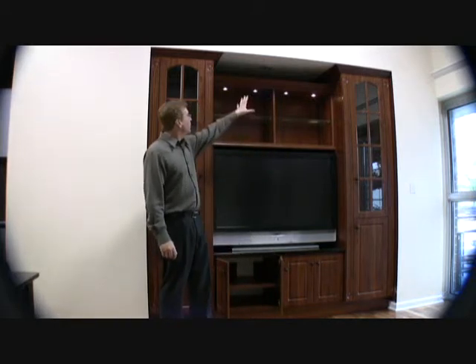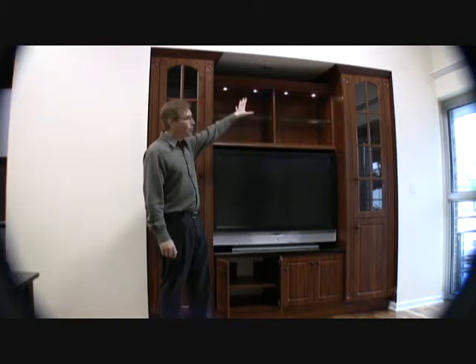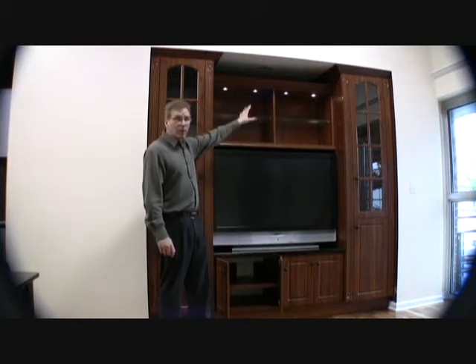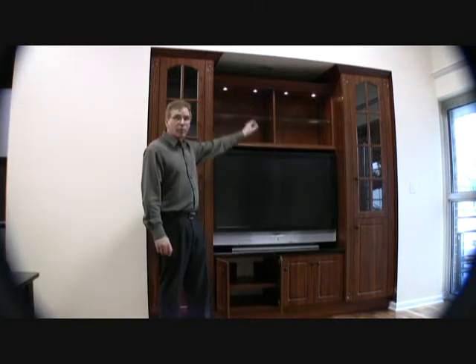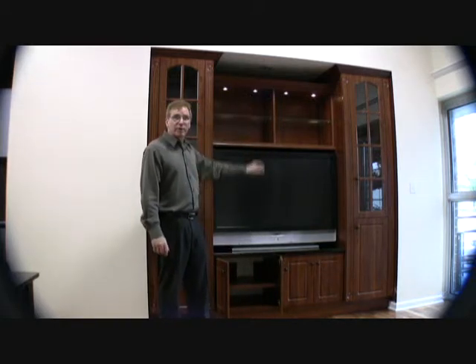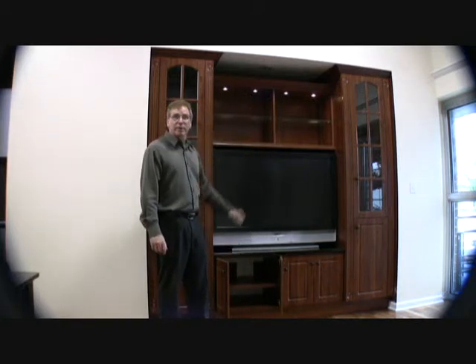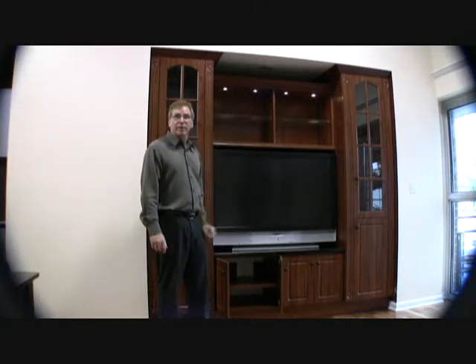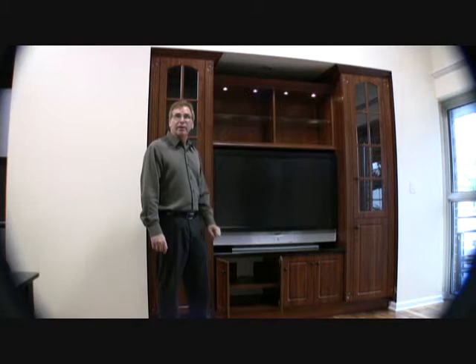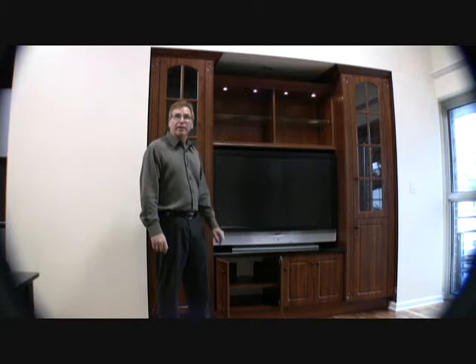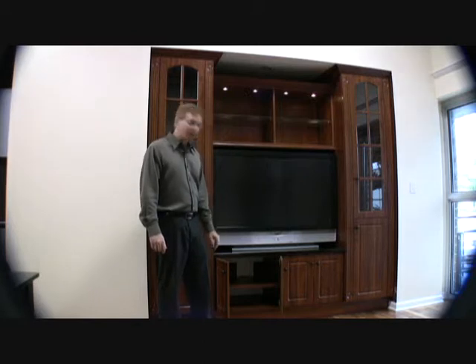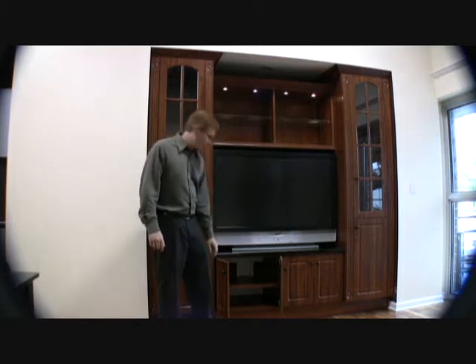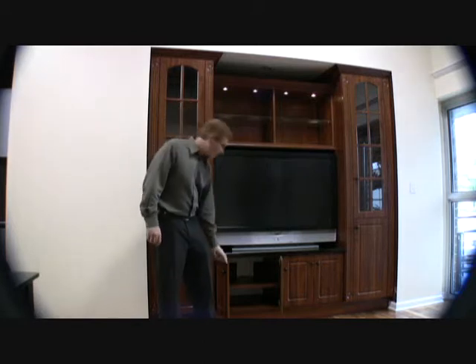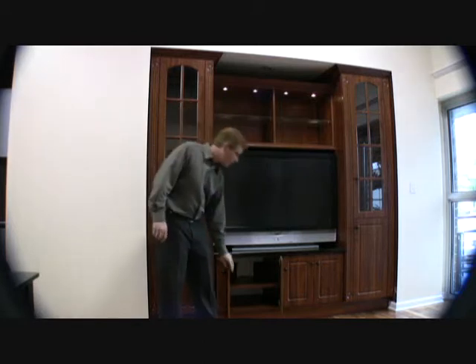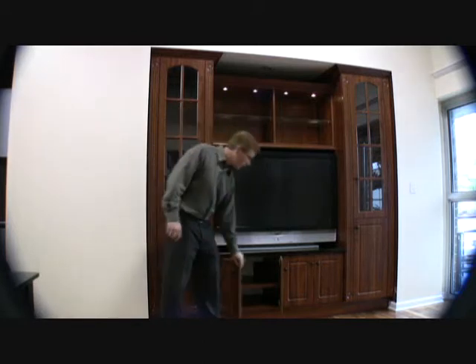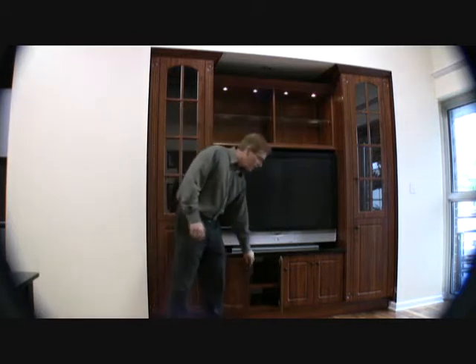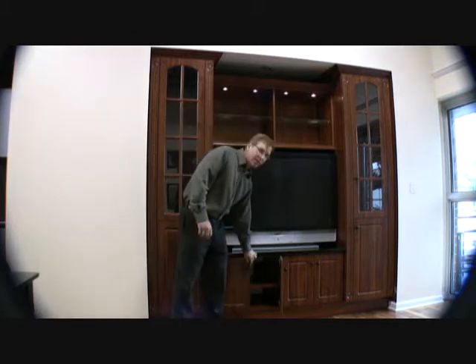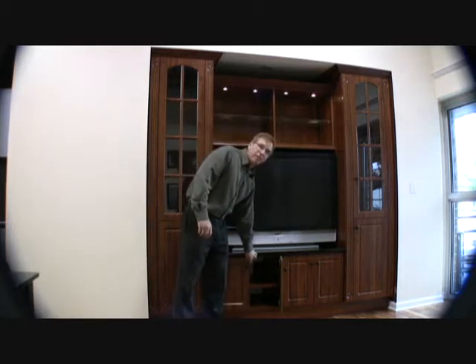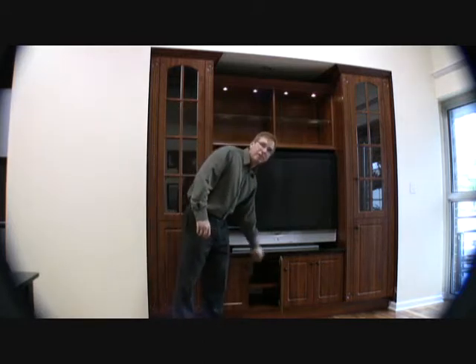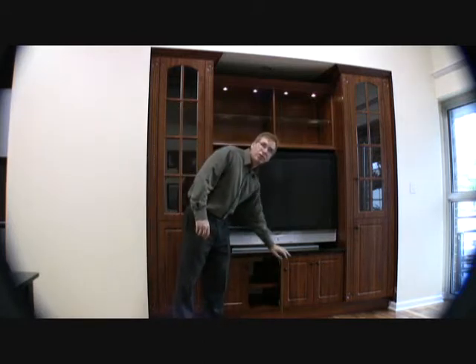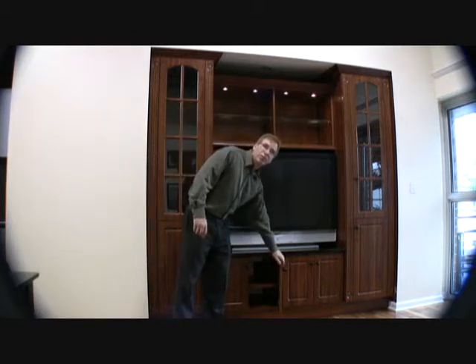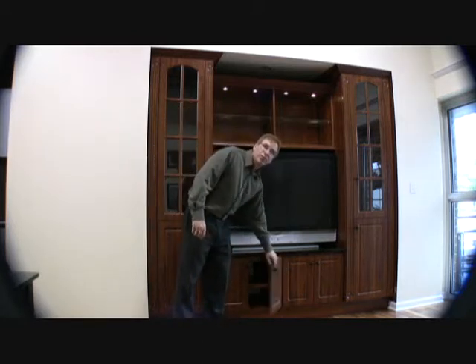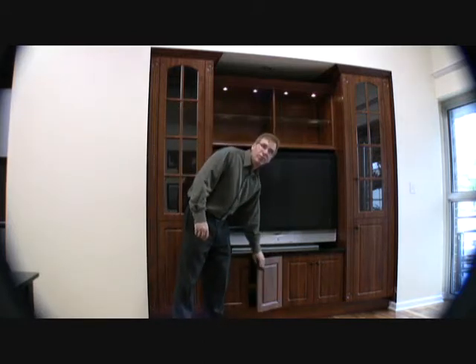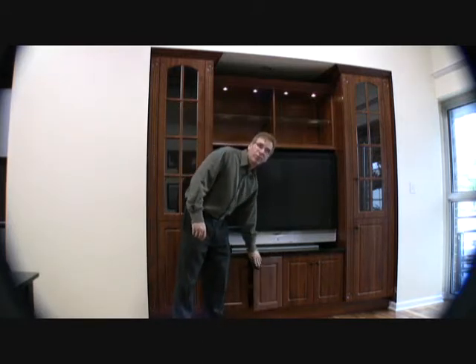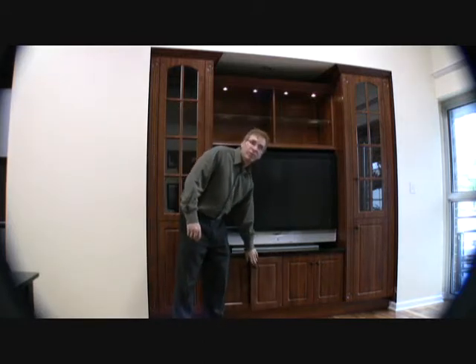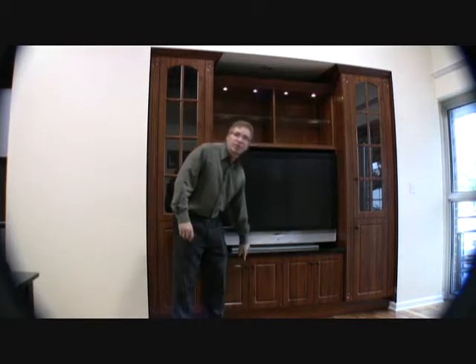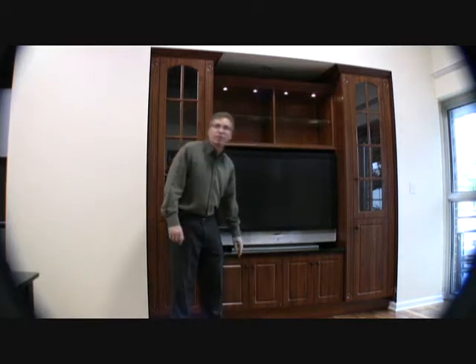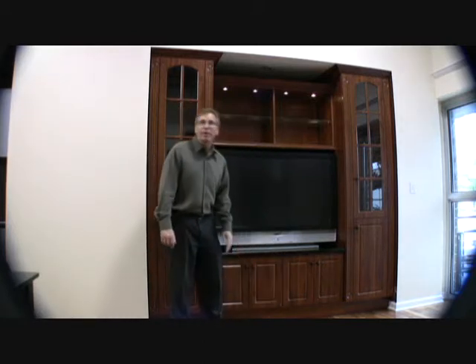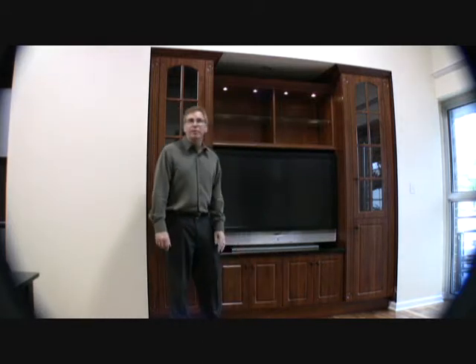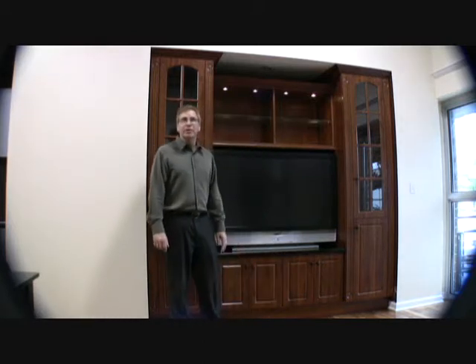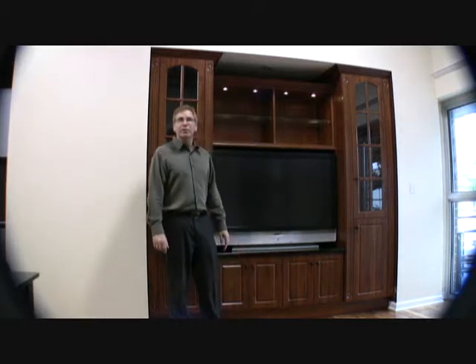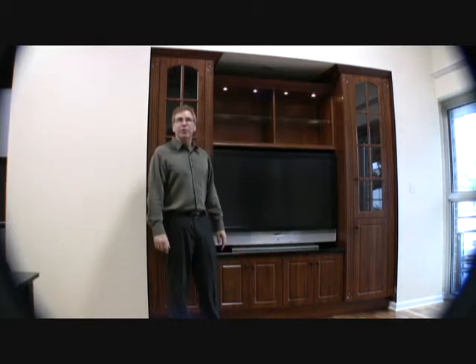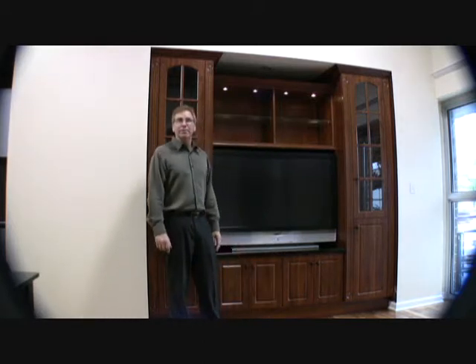We do crown molding, and if you'd like, we'd love to have you come into the showroom and see what else we can do for you.